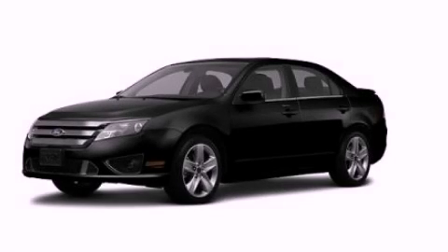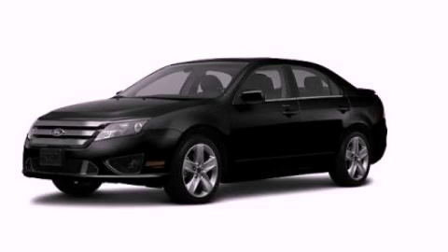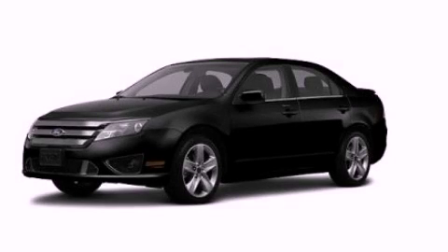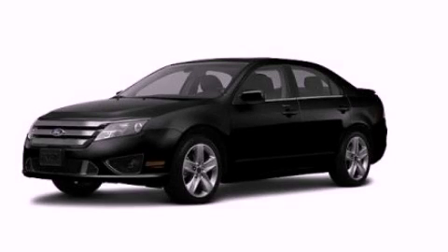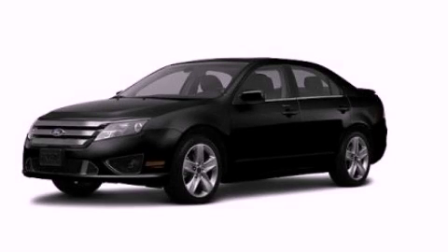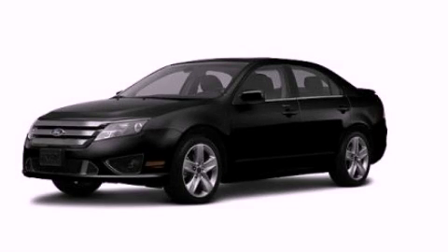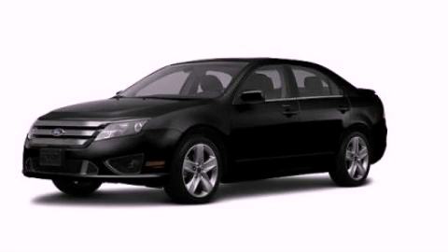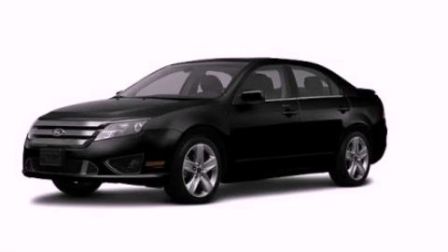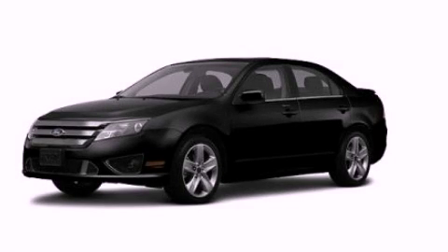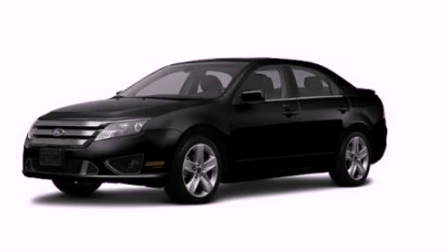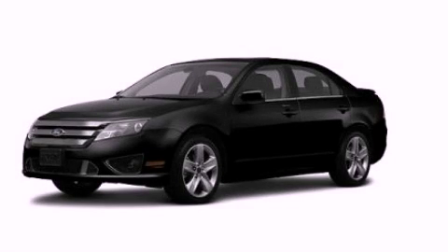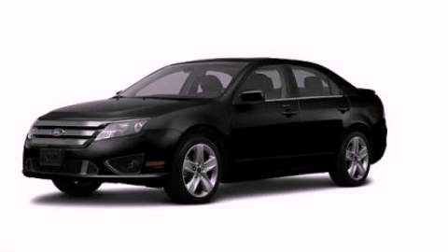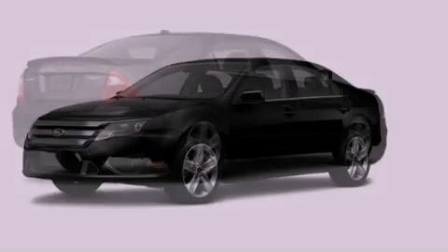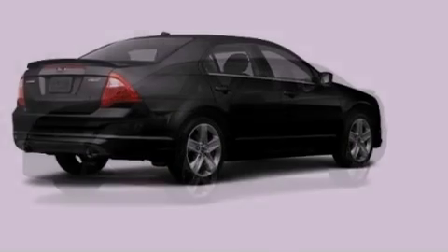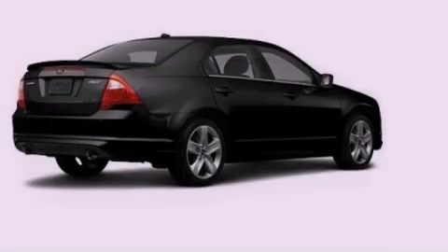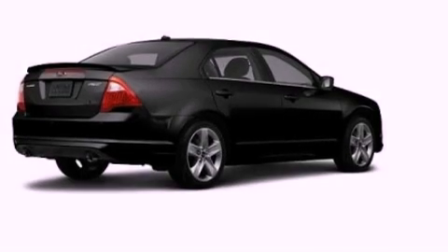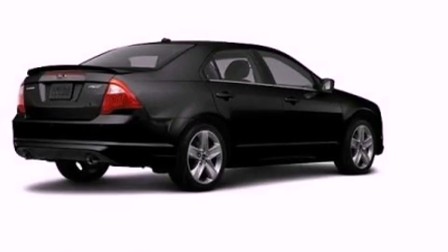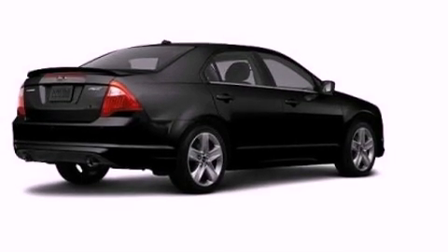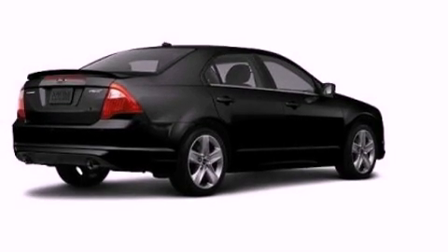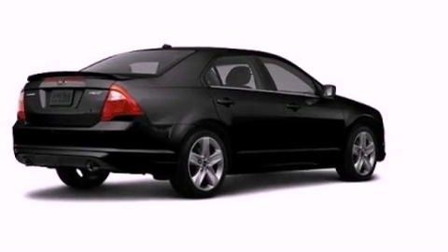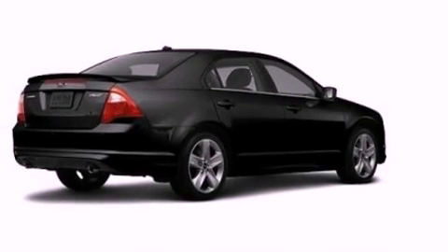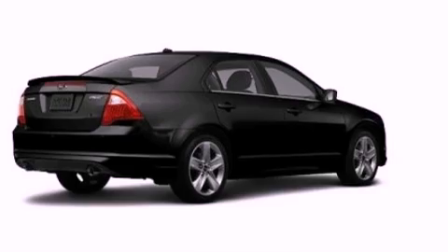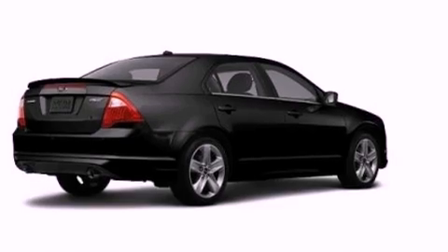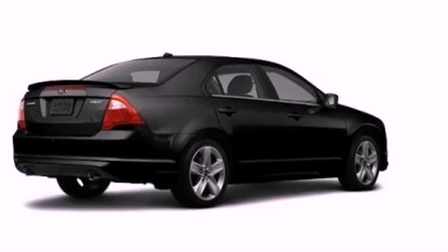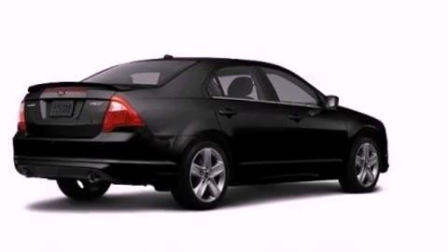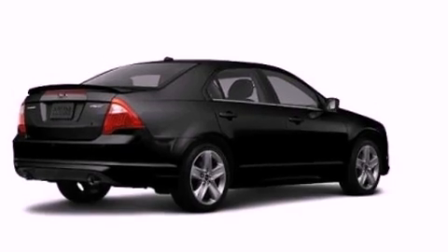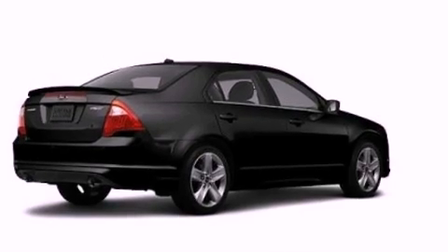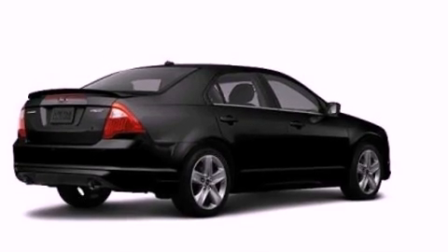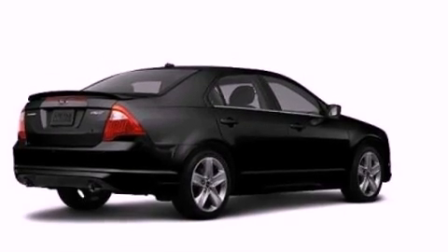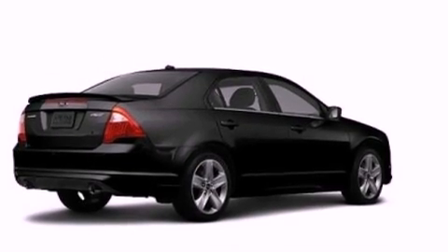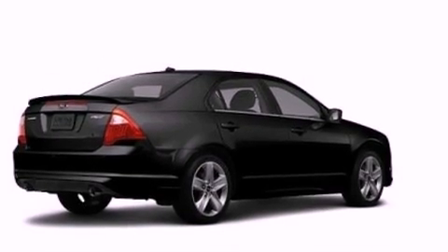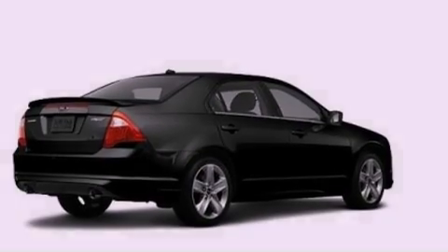This is a brand-new 2012 Ford Fusion. It has a 3.5-liter six-cylinder engine and an automatic transmission.